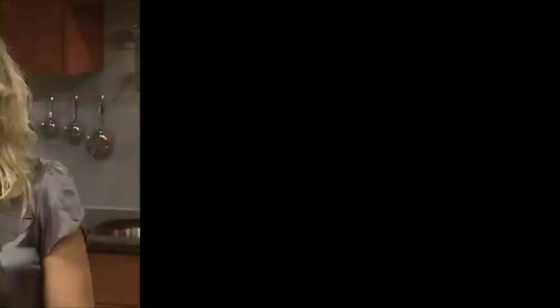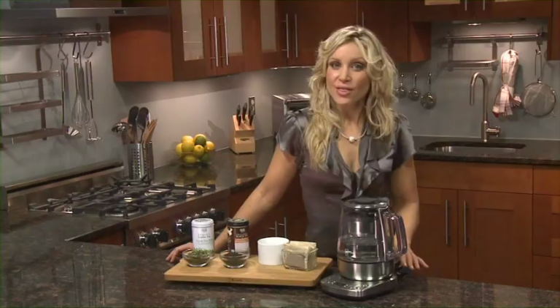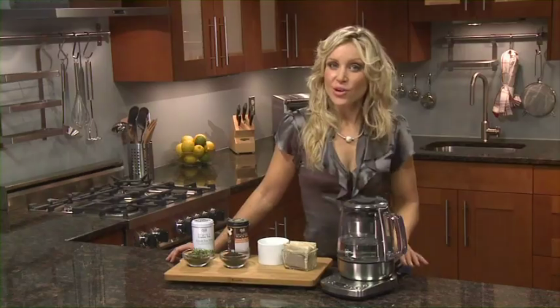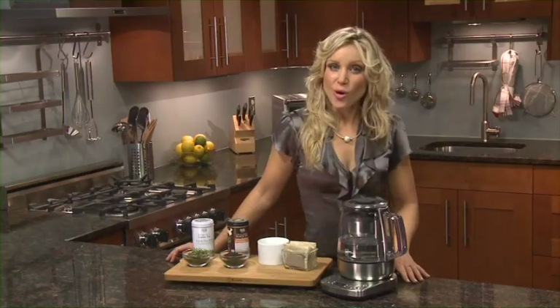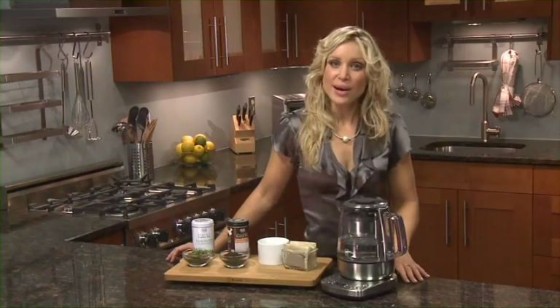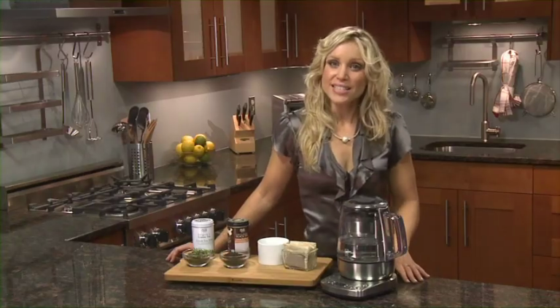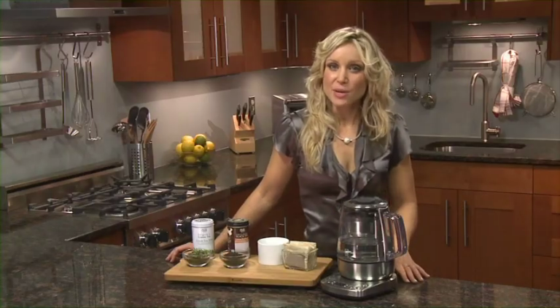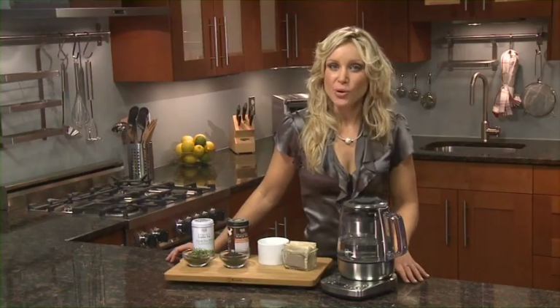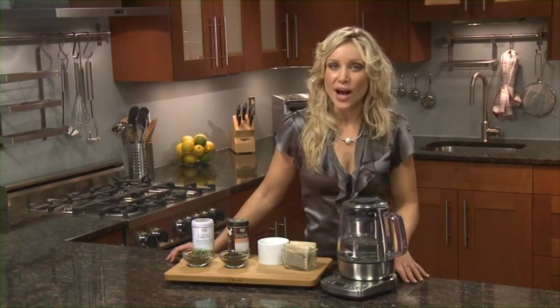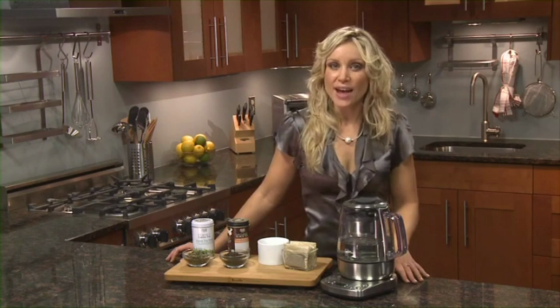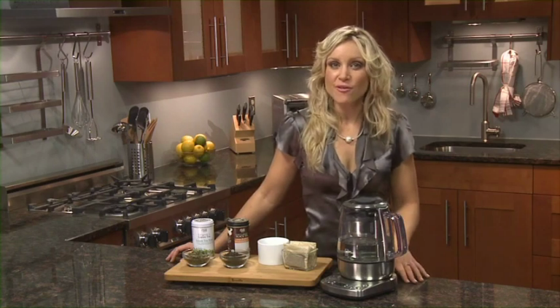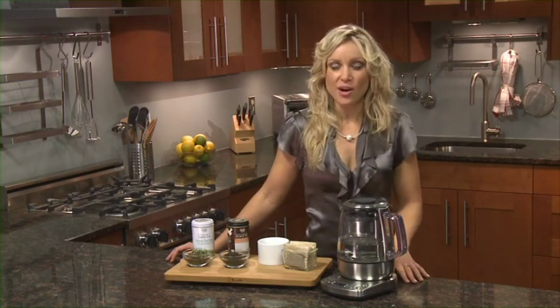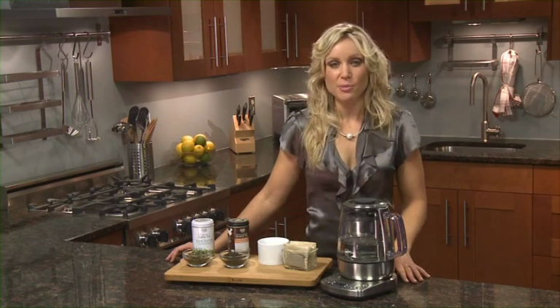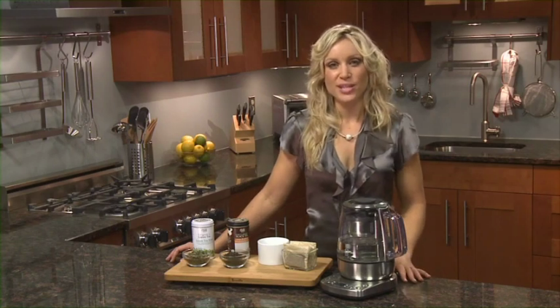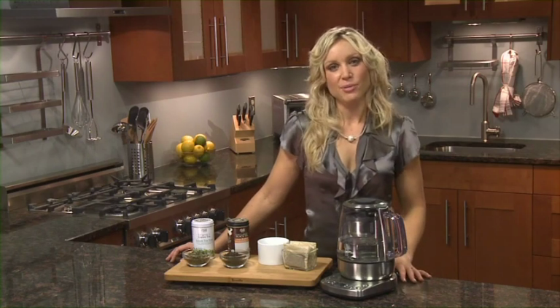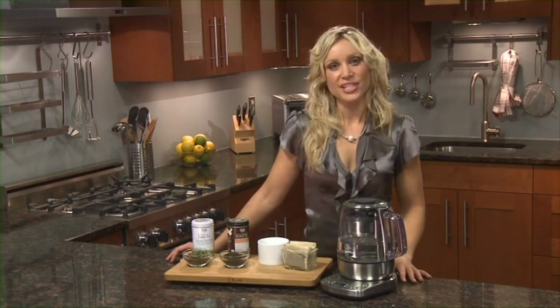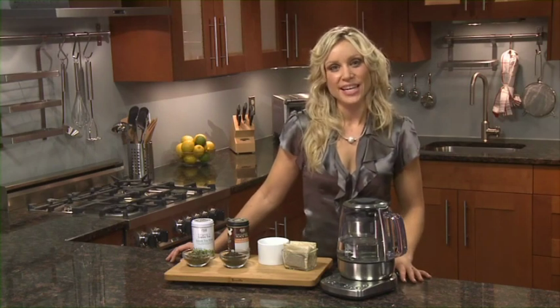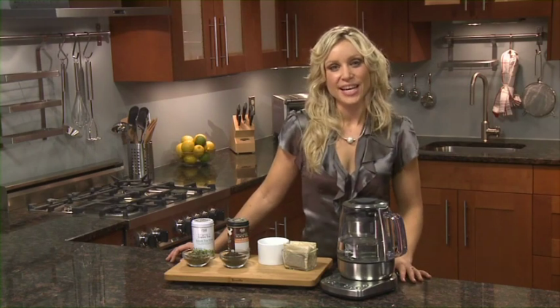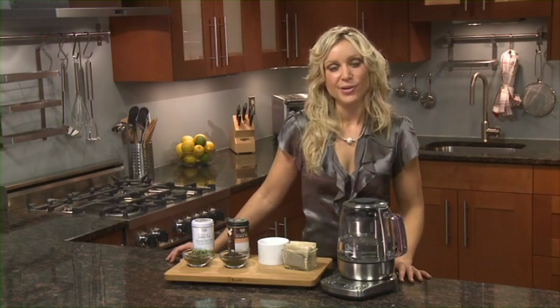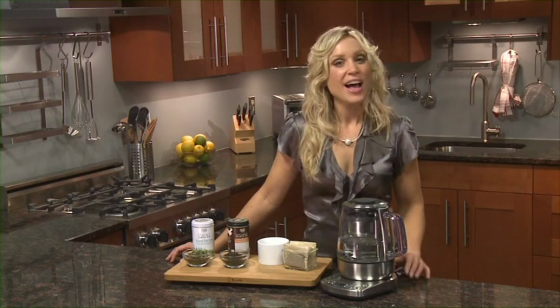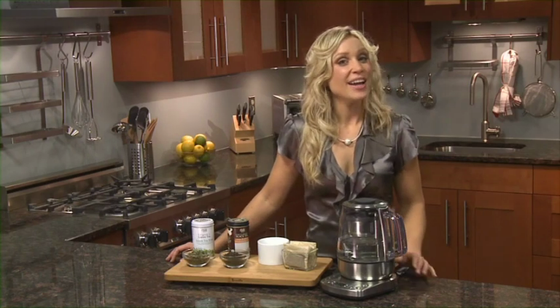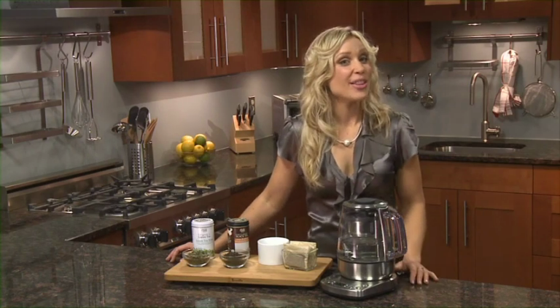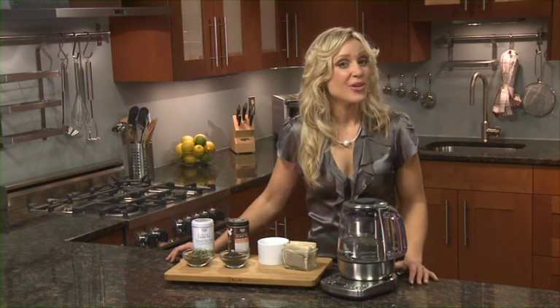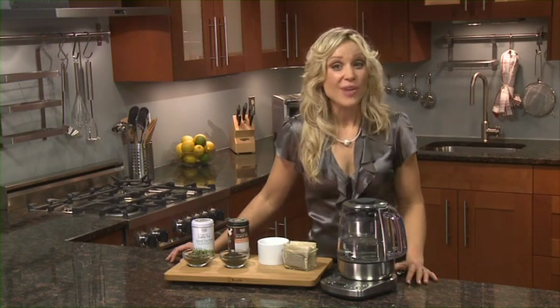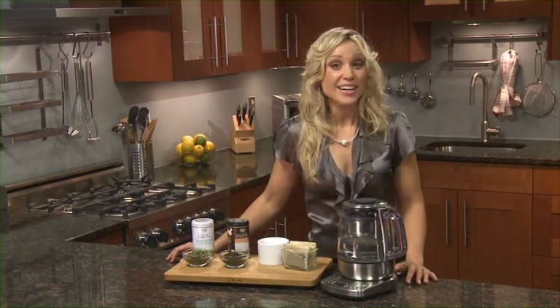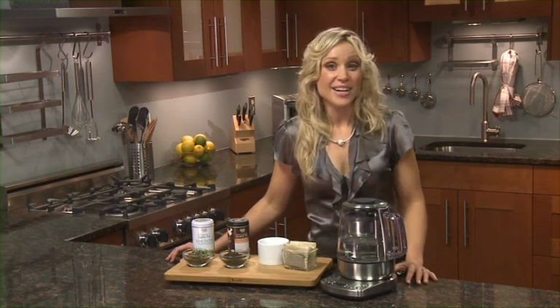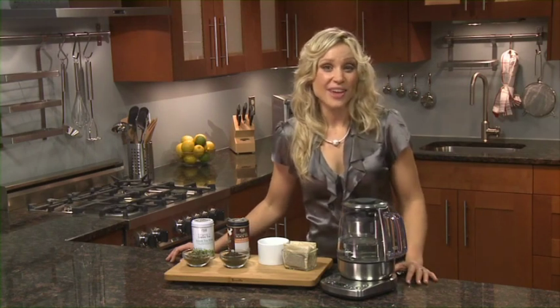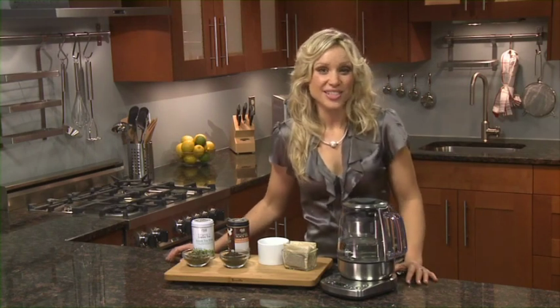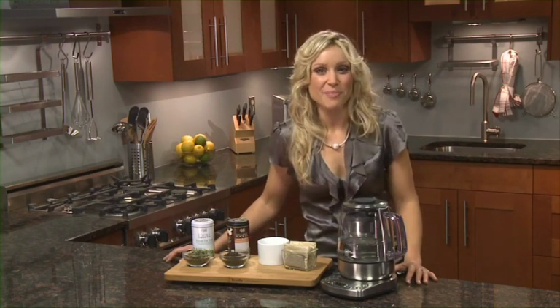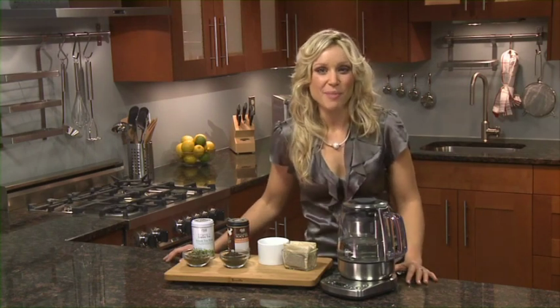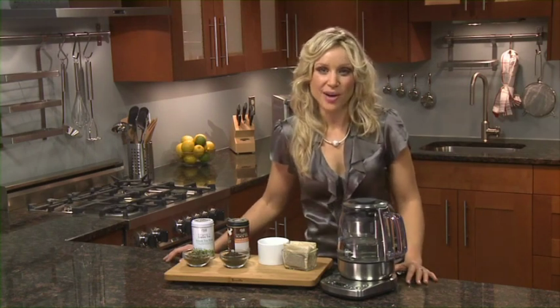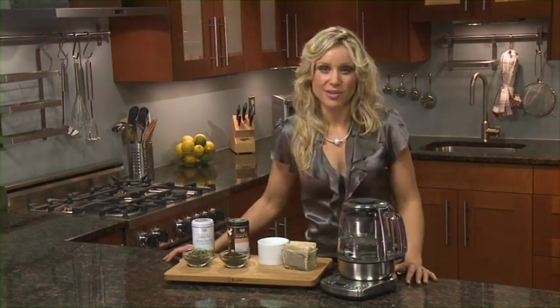The gourmet tea brewer and variable temperature tea kettle. Another great innovation by Breville.